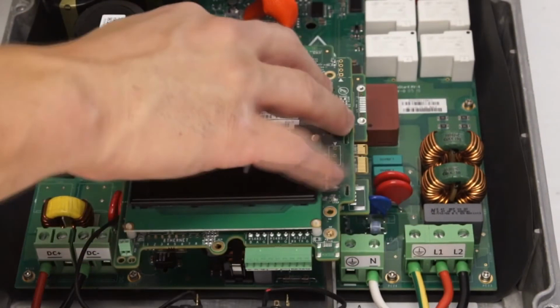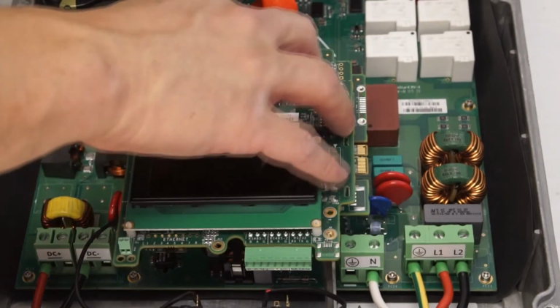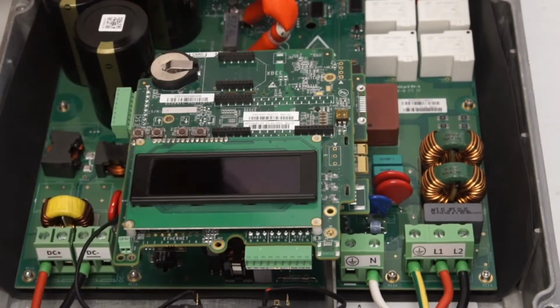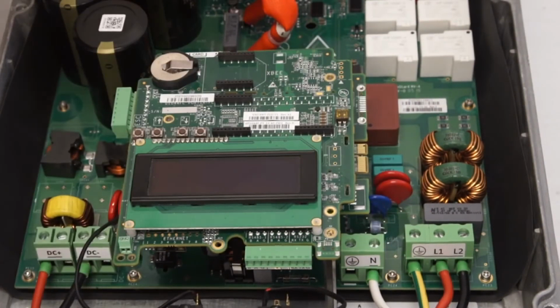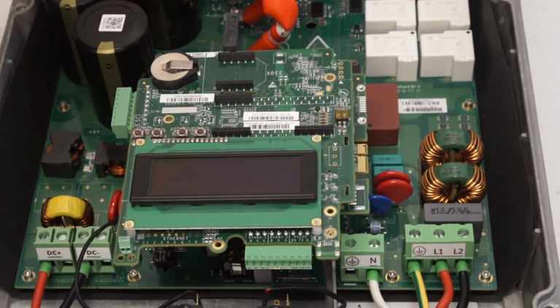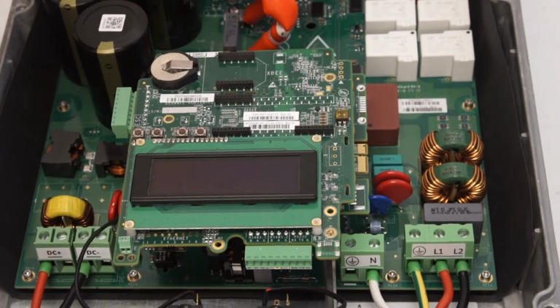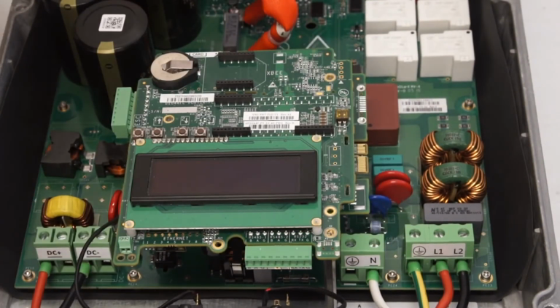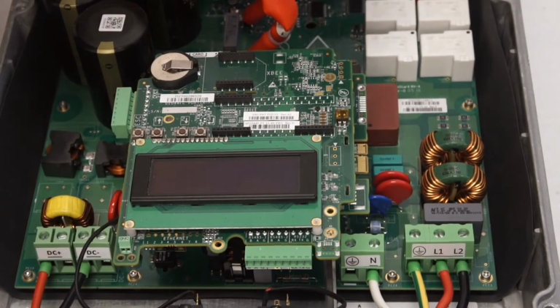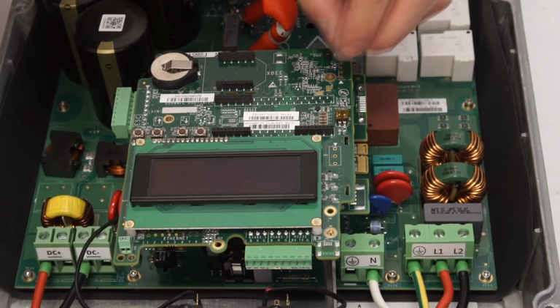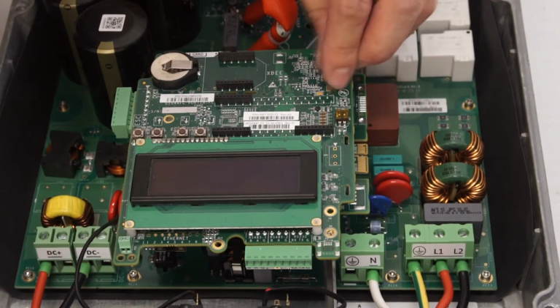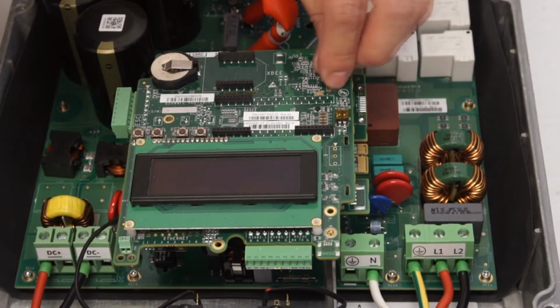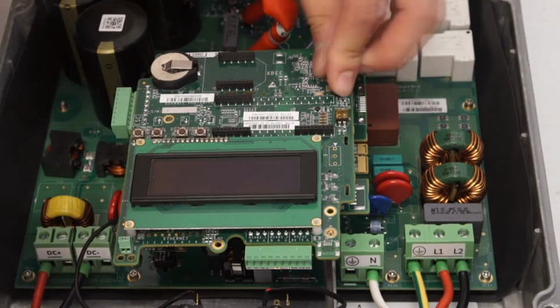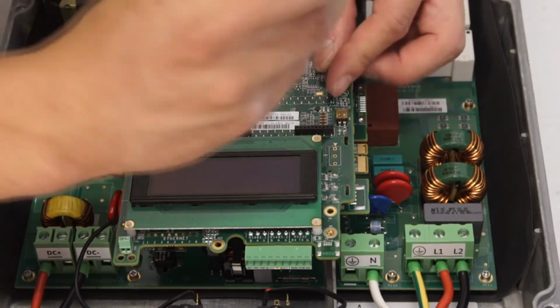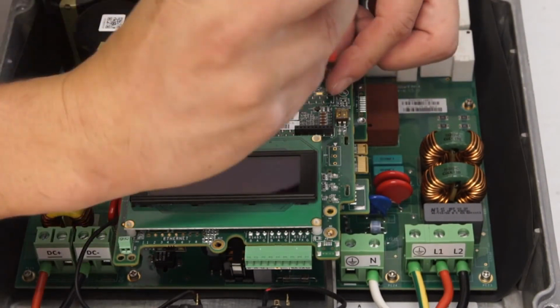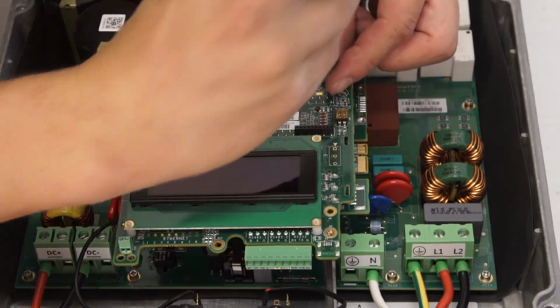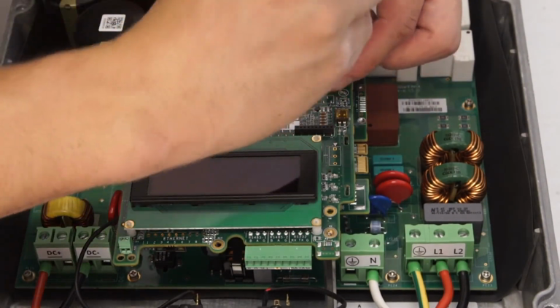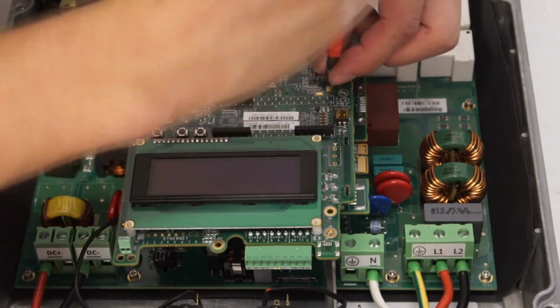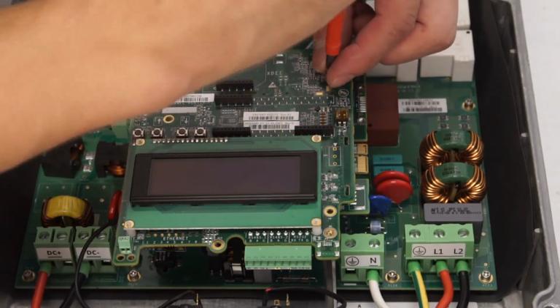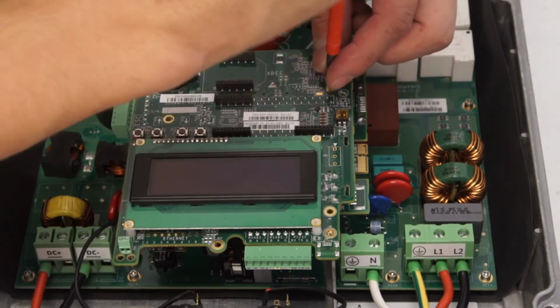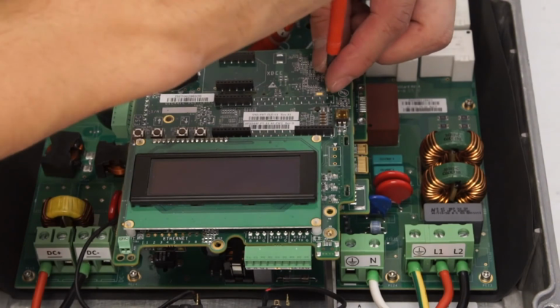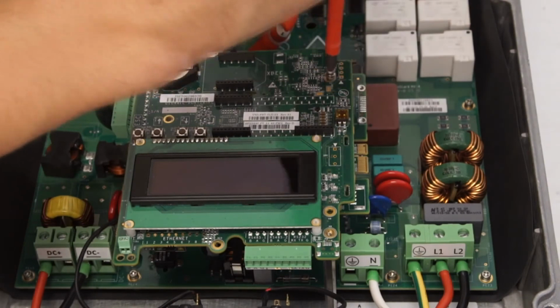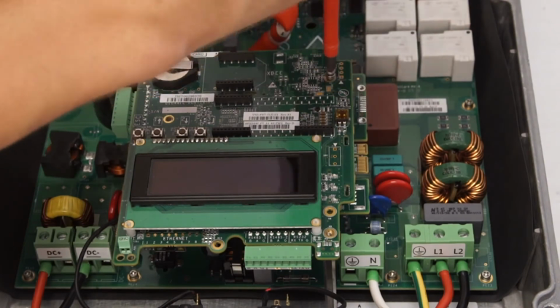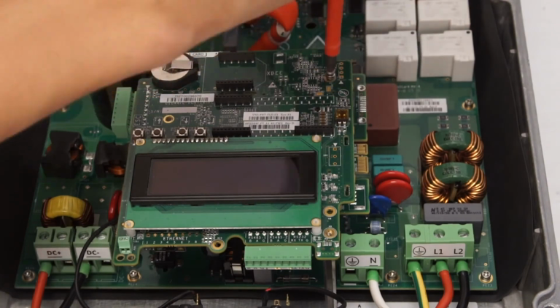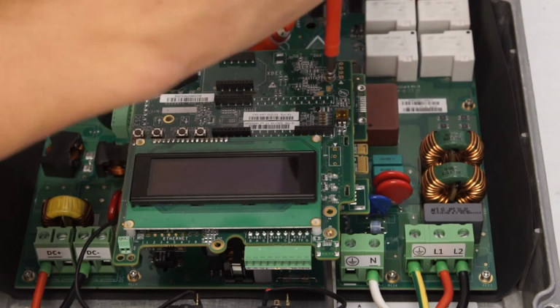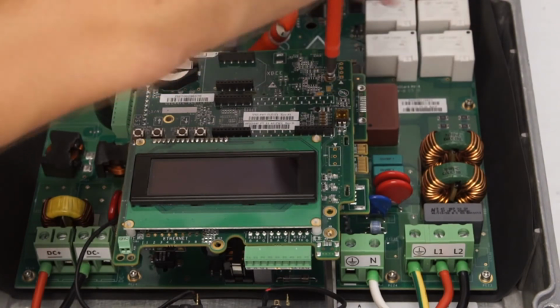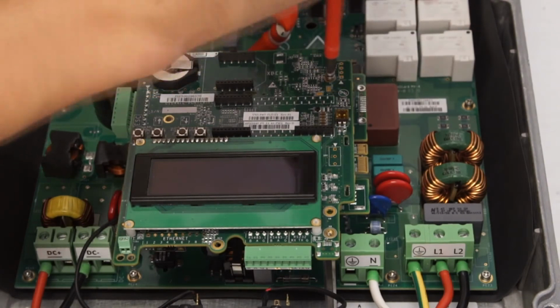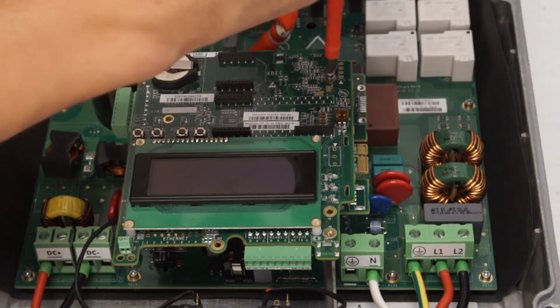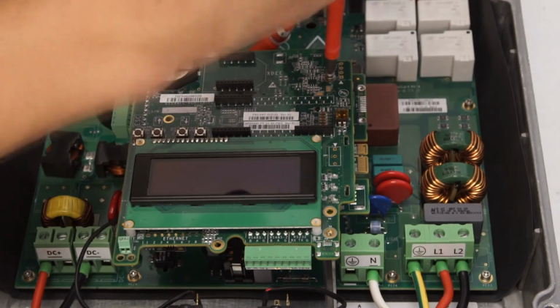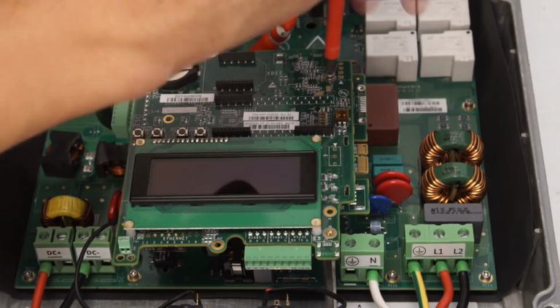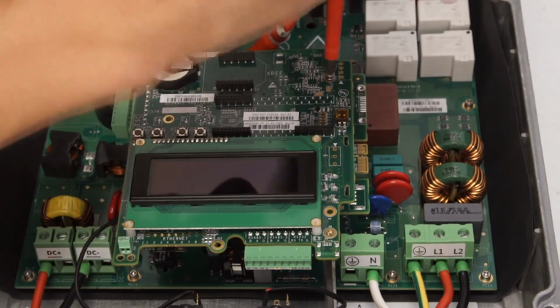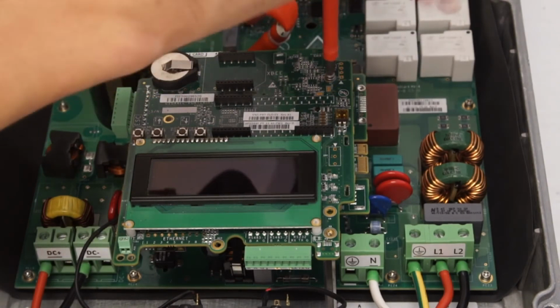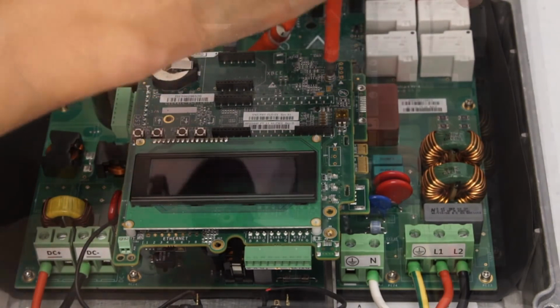To reinstall the communications board, line up the pins, press down, and reinstall the Phillips head screws.